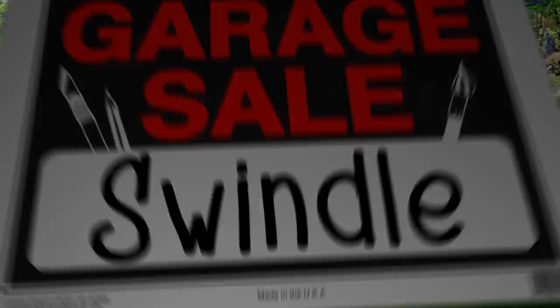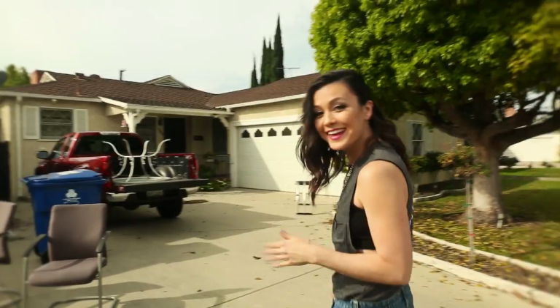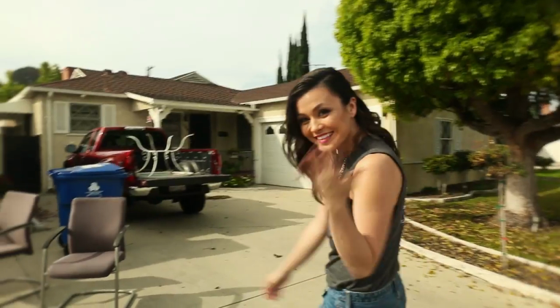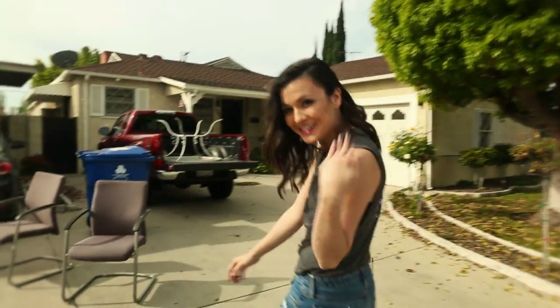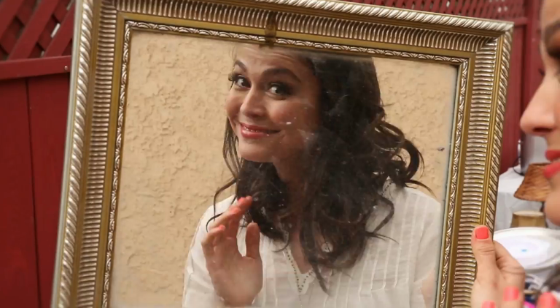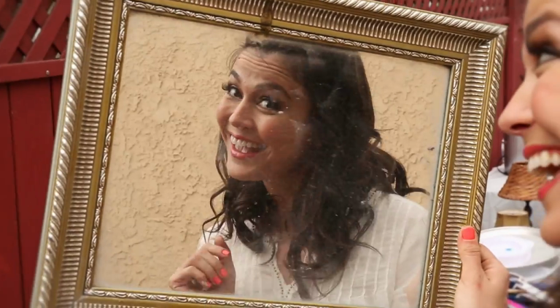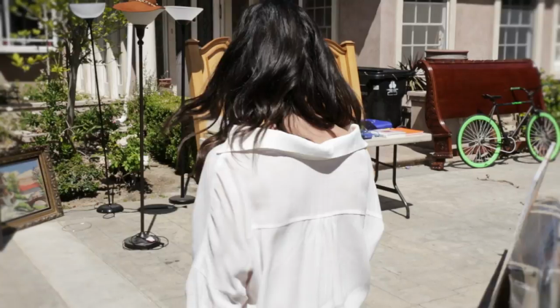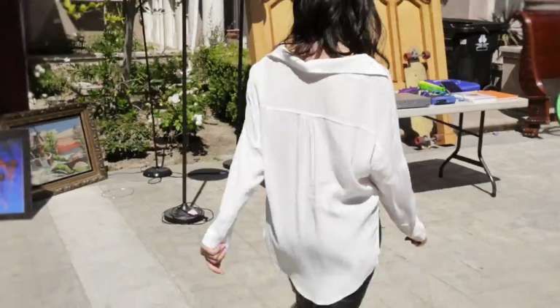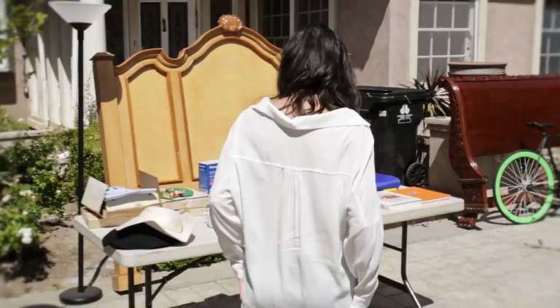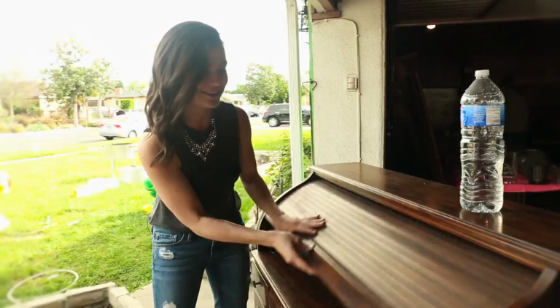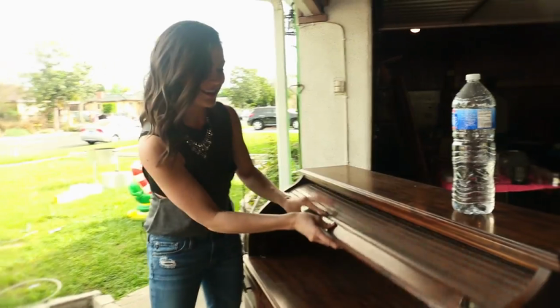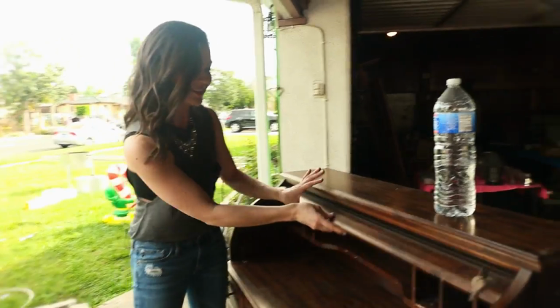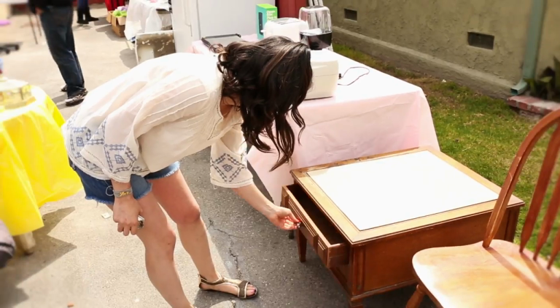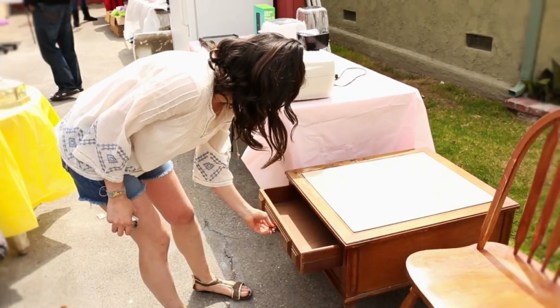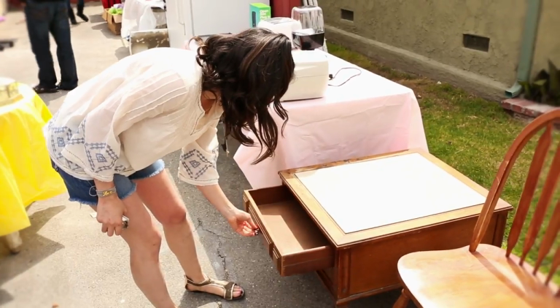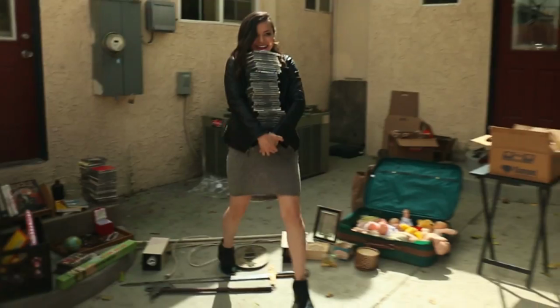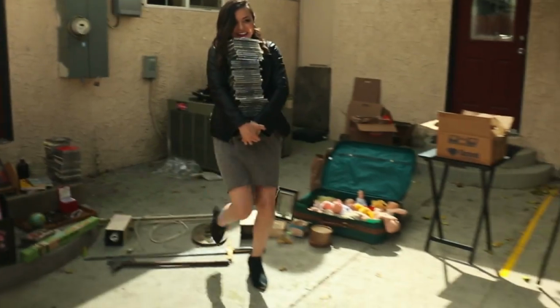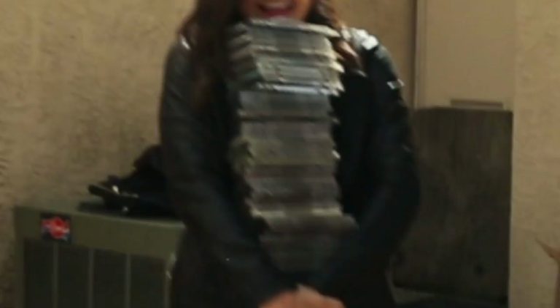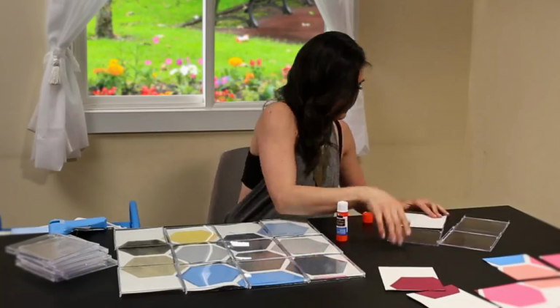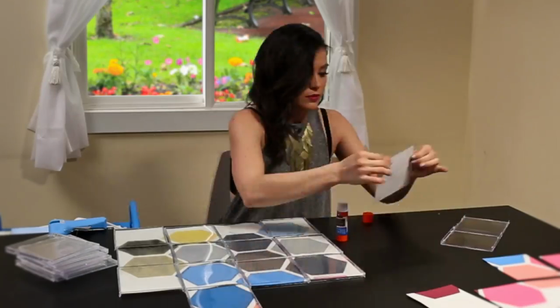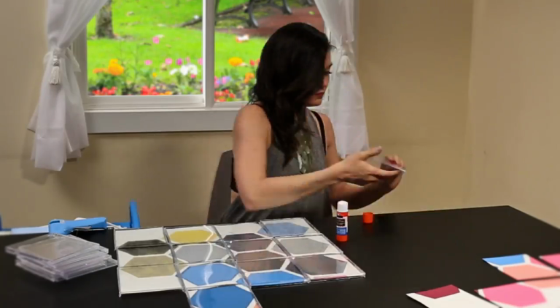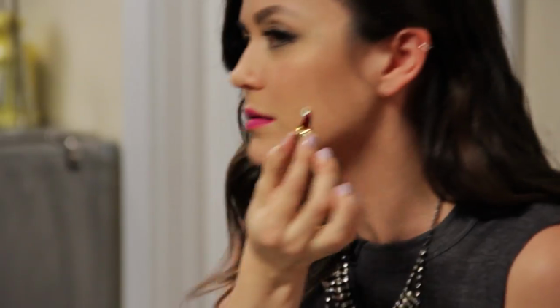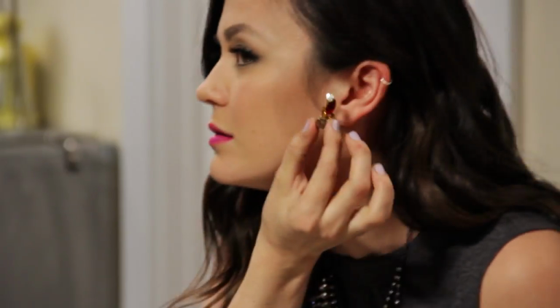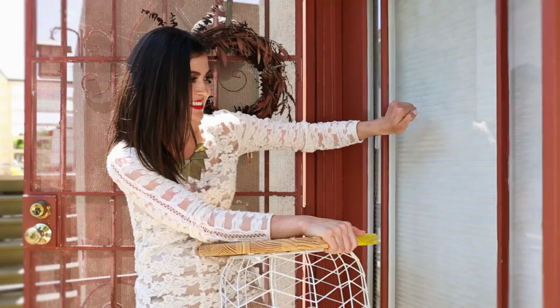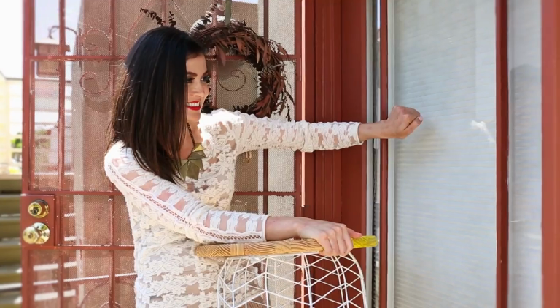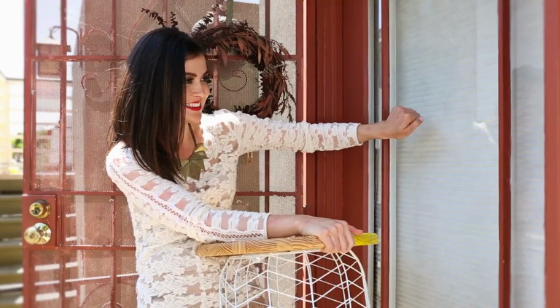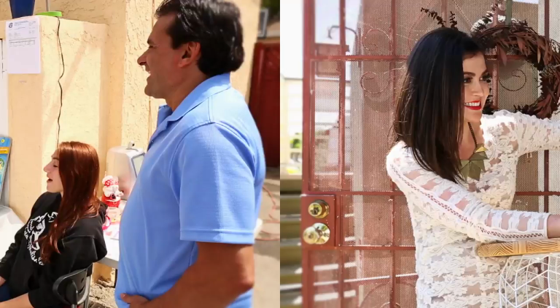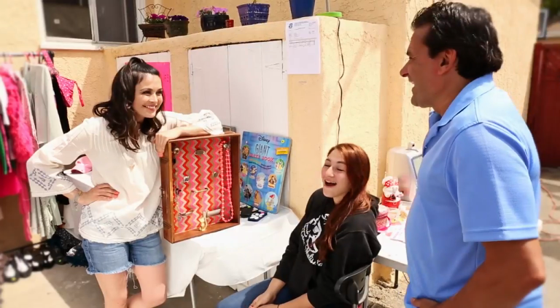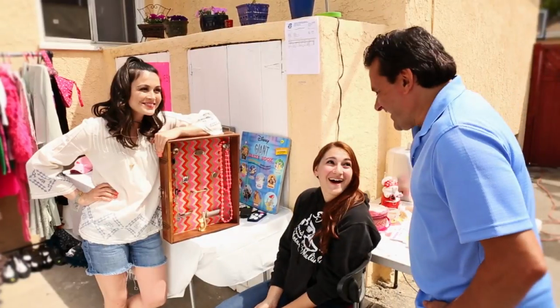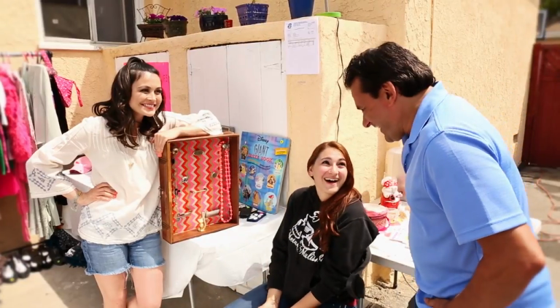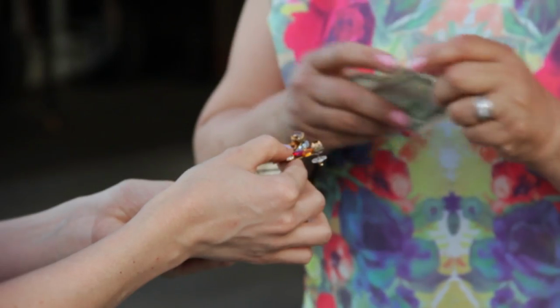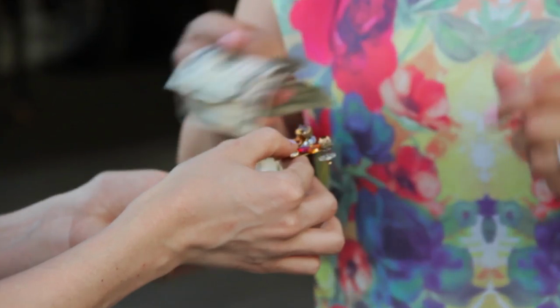Hey, I'm Ashley Adams, and I'm in the business of buying junk and jazzing it up. Then I try to sell it for more than I paid.